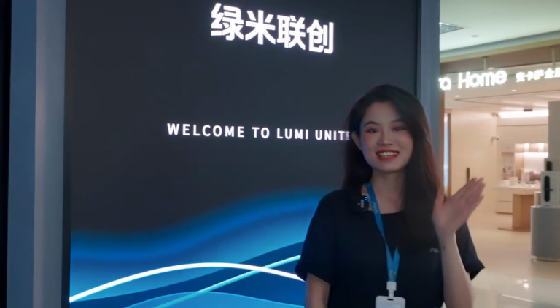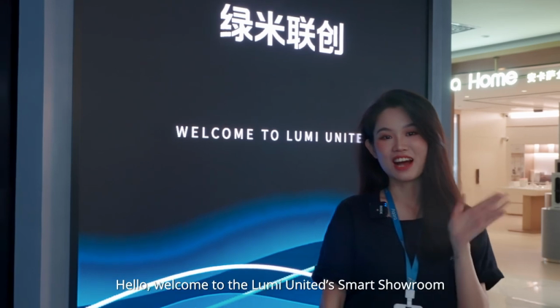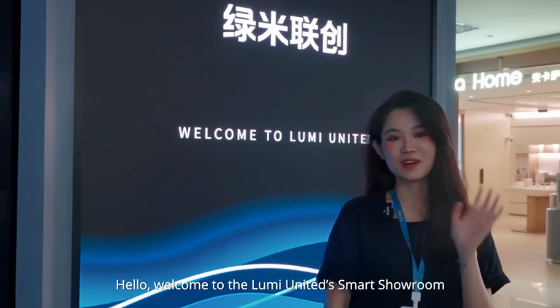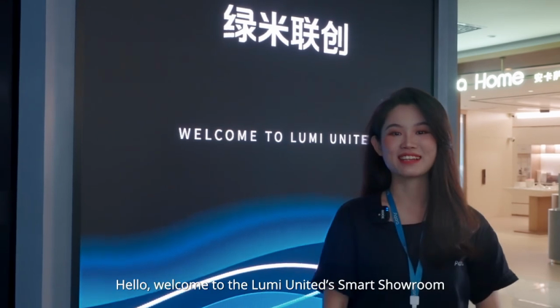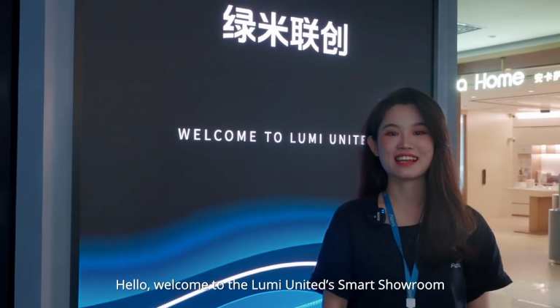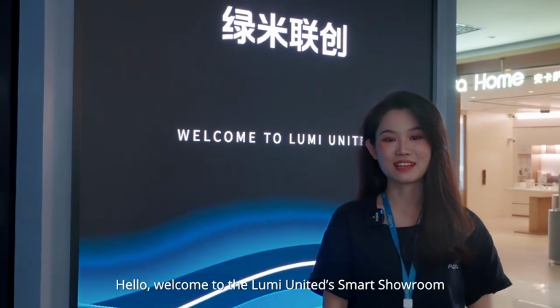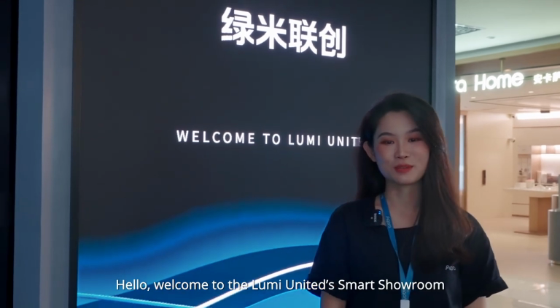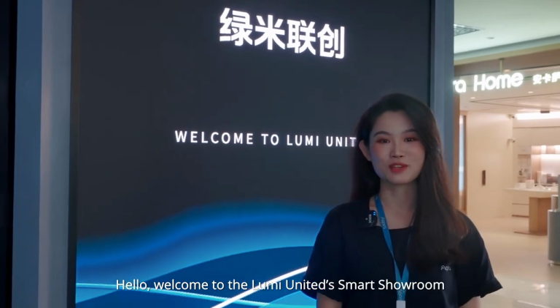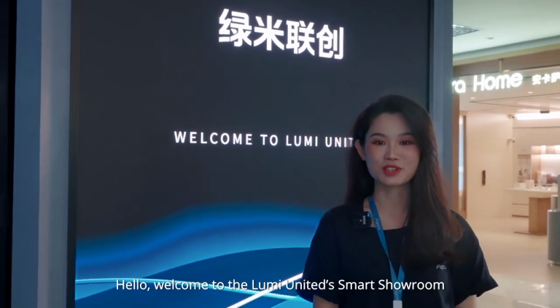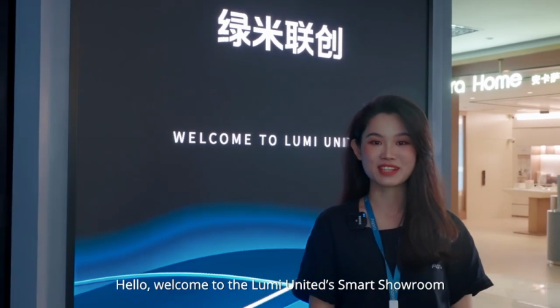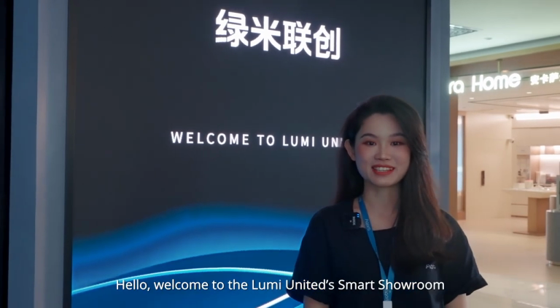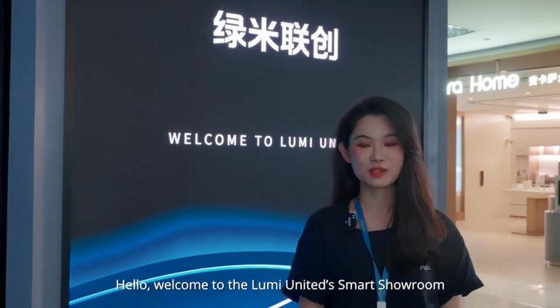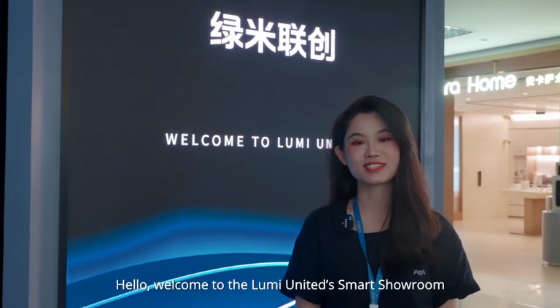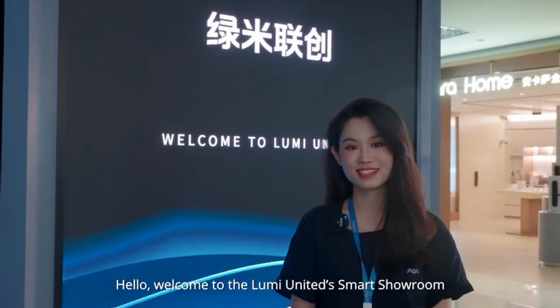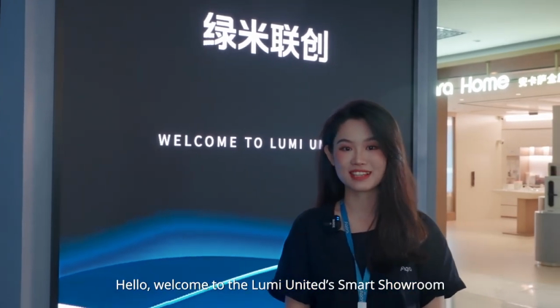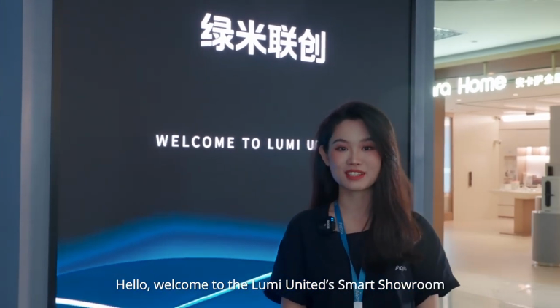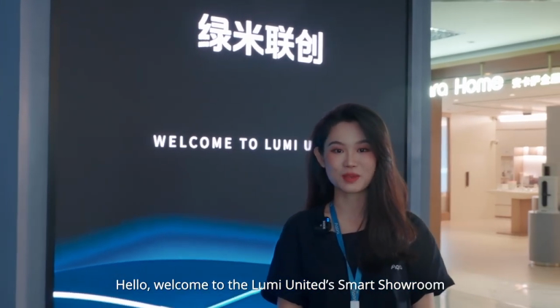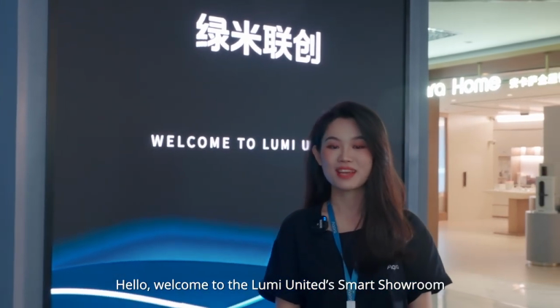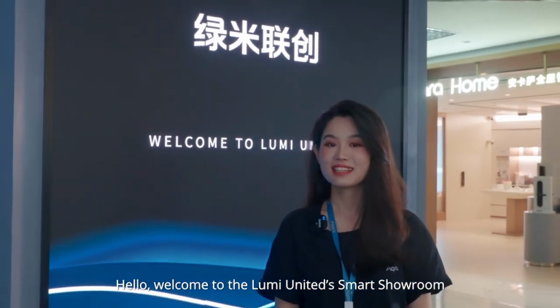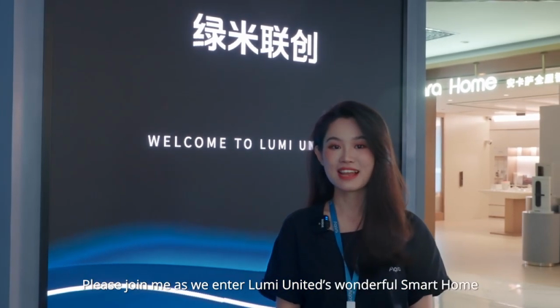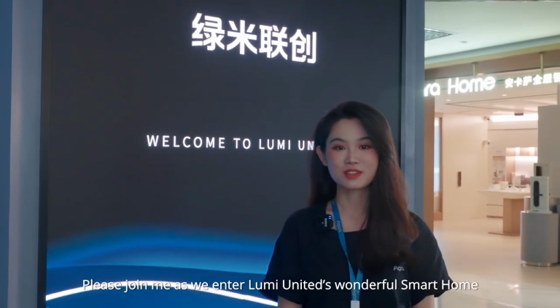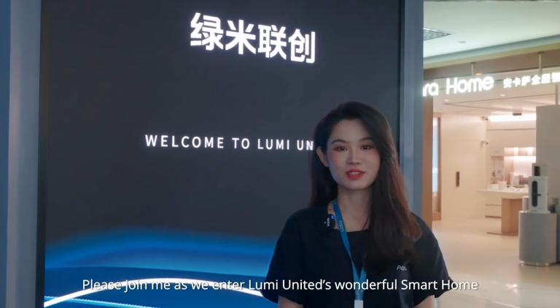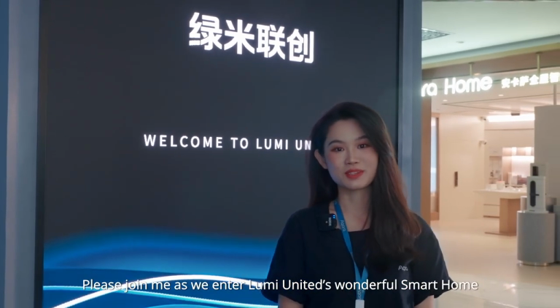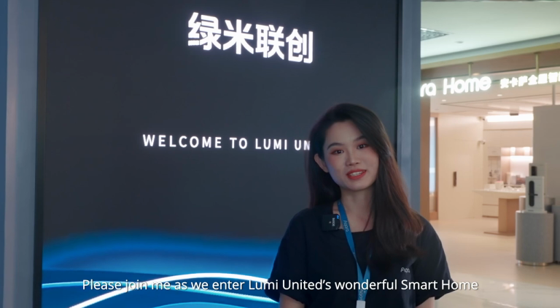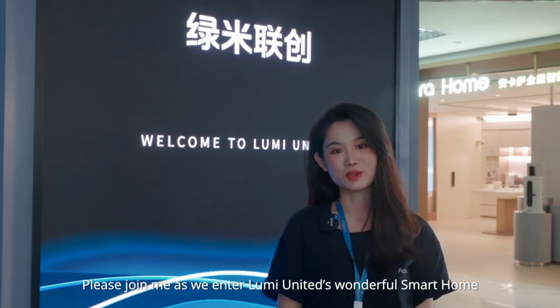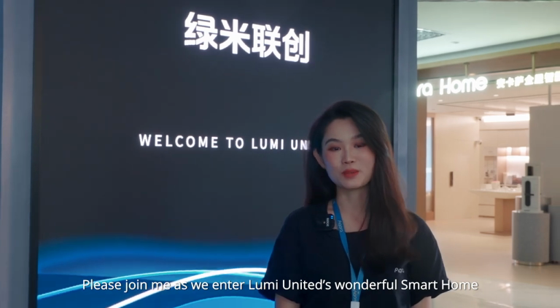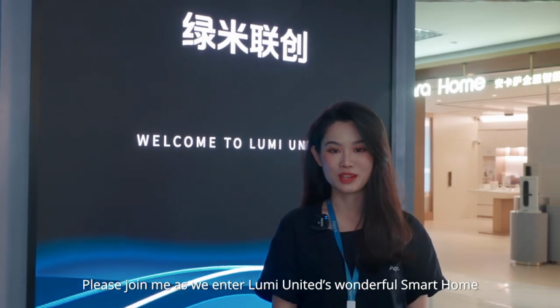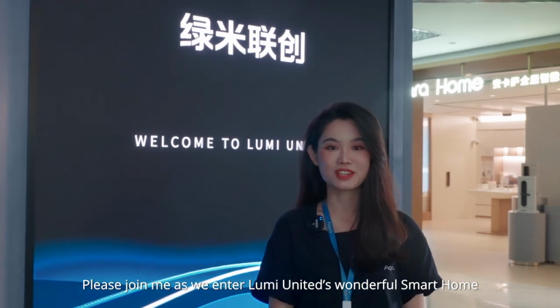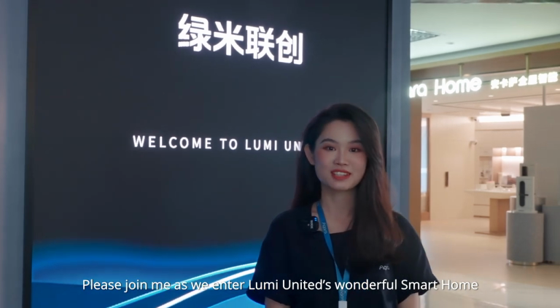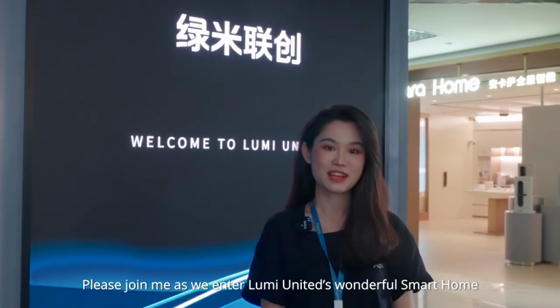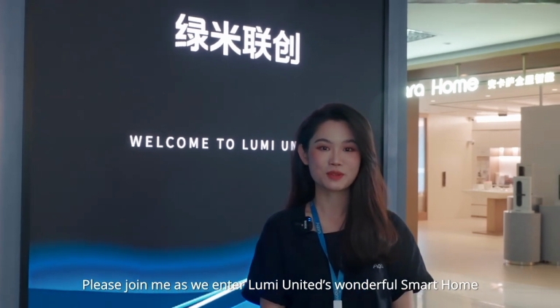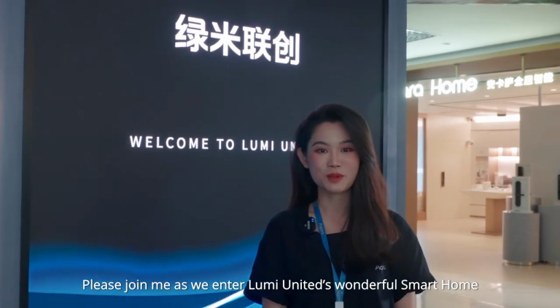Hello, welcome to the LumiUnited Smart Showroom. Please join me as we enter LumiUnited's wonderful smart home.